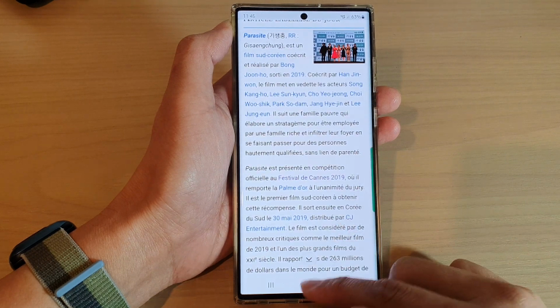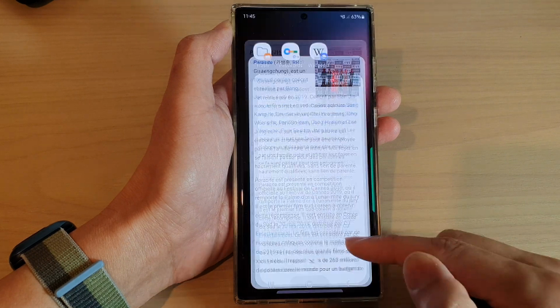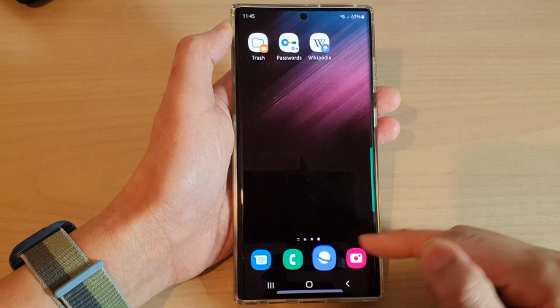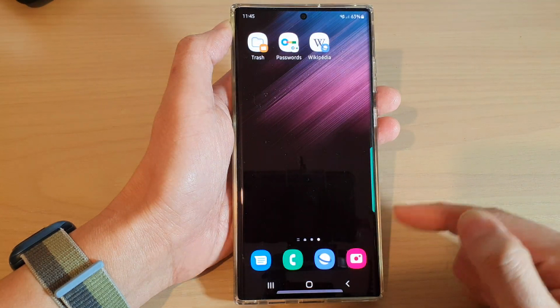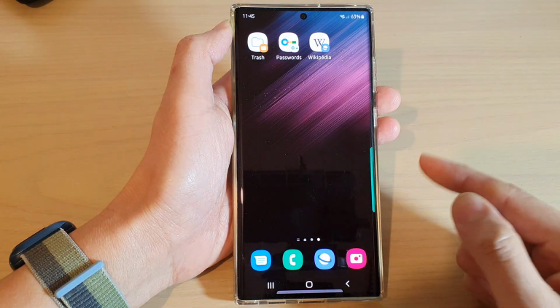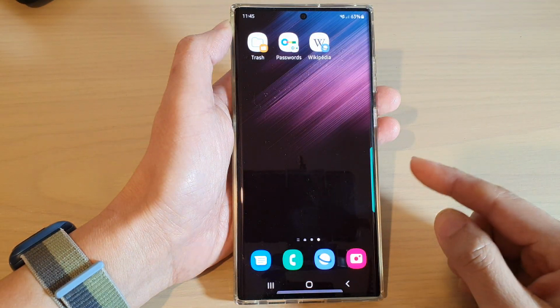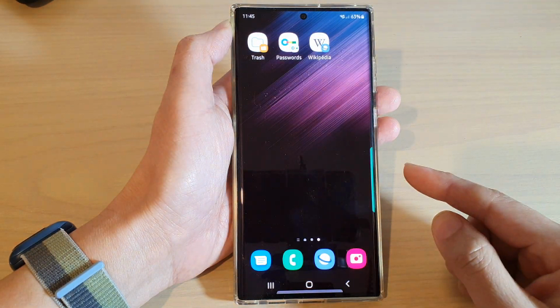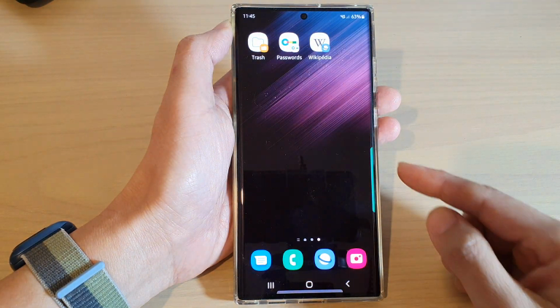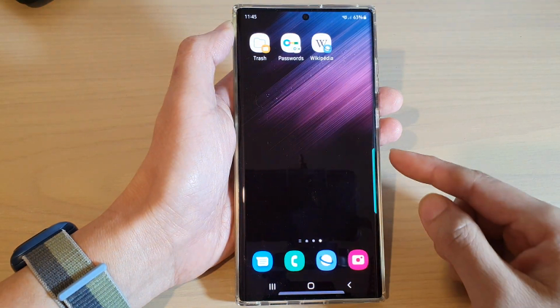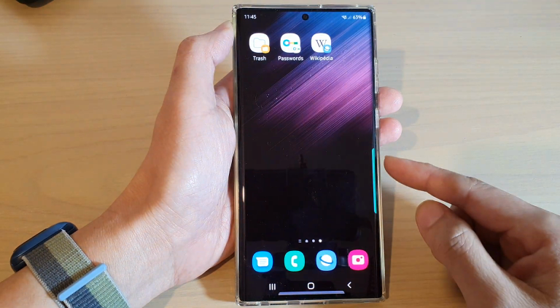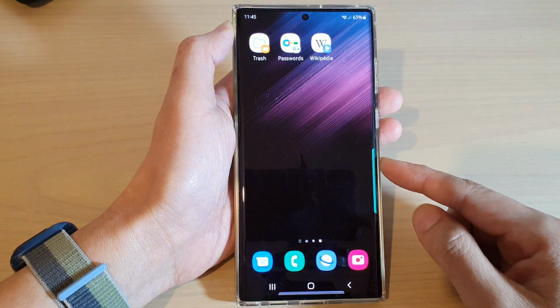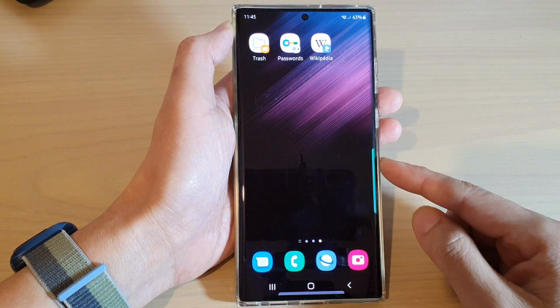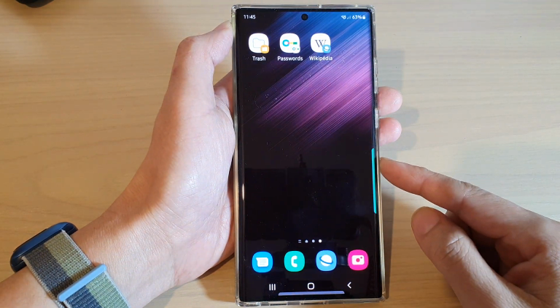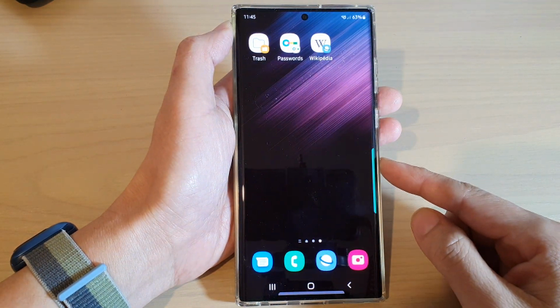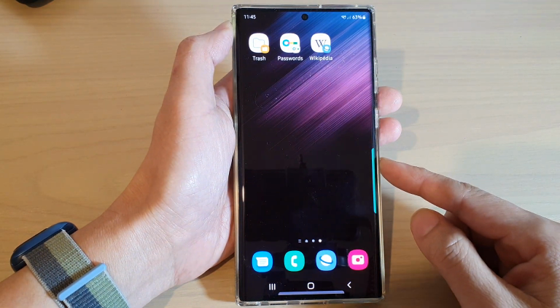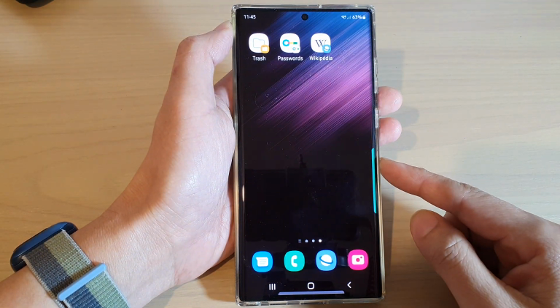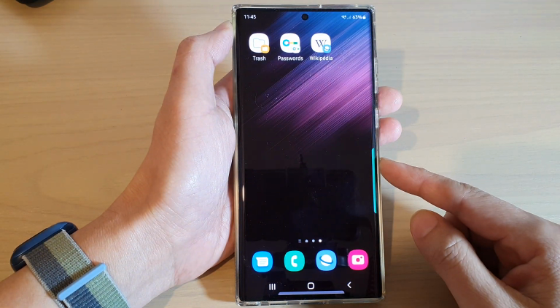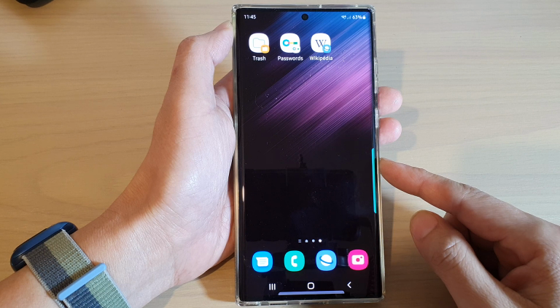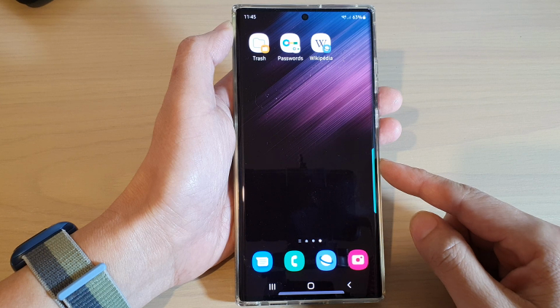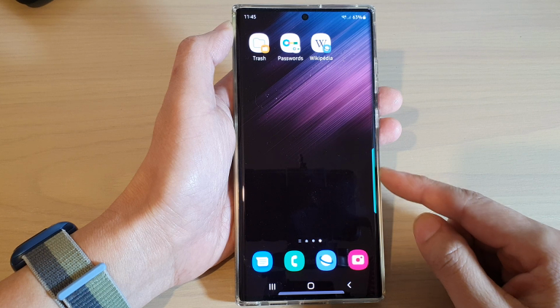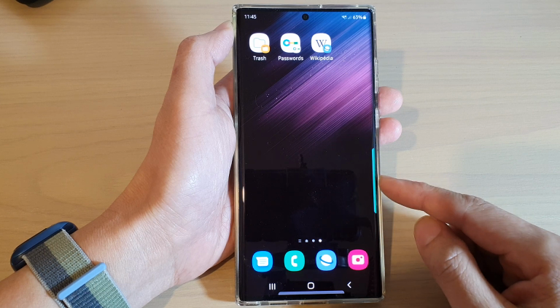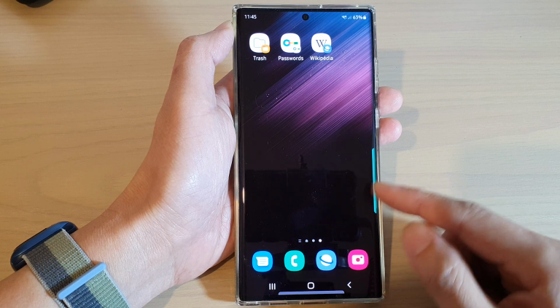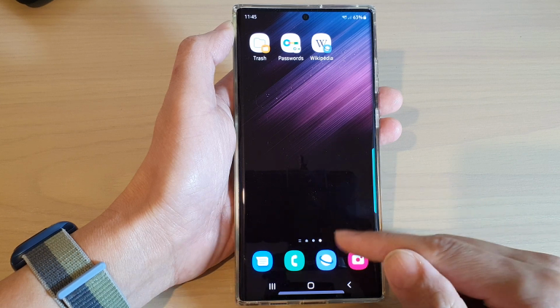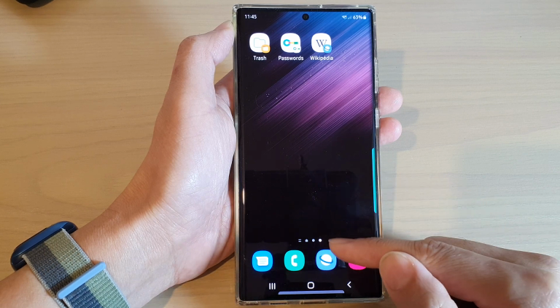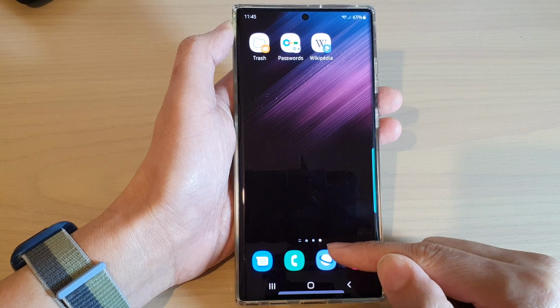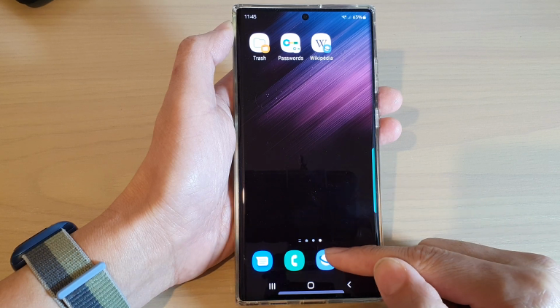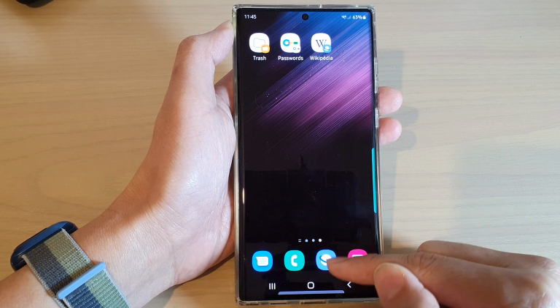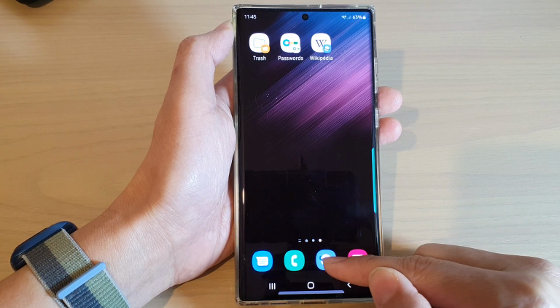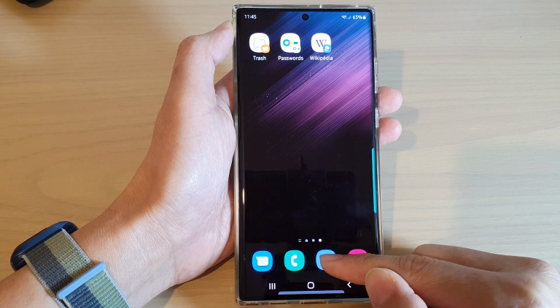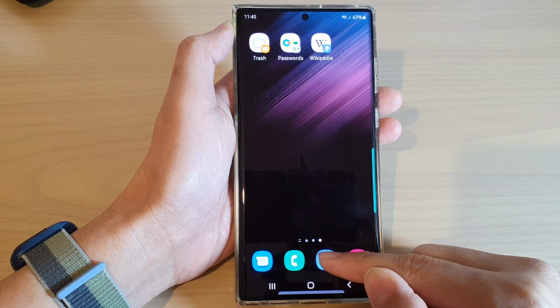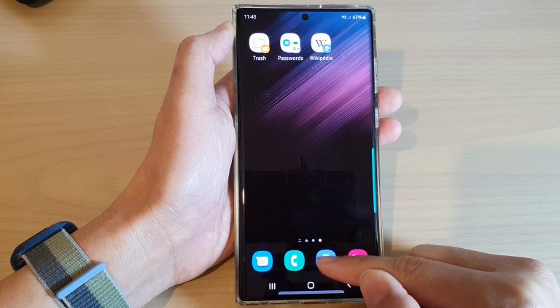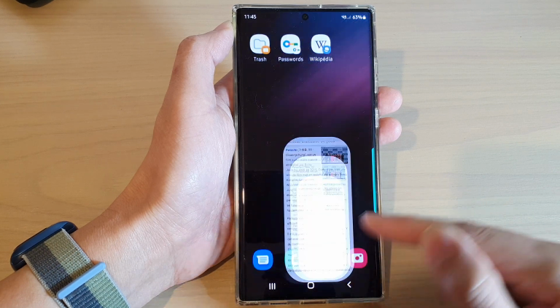First tap on the home button to return back to the home screen. On the home screen, open up the Samsung Internet app.